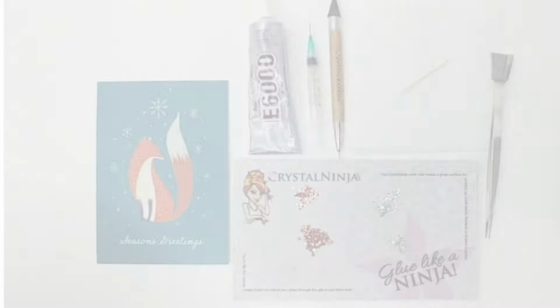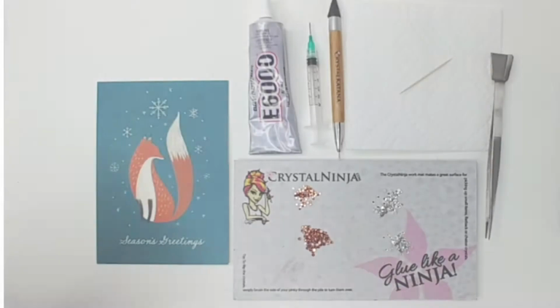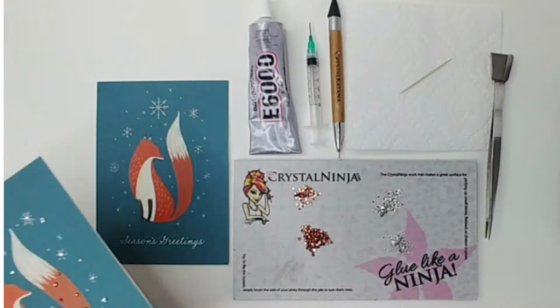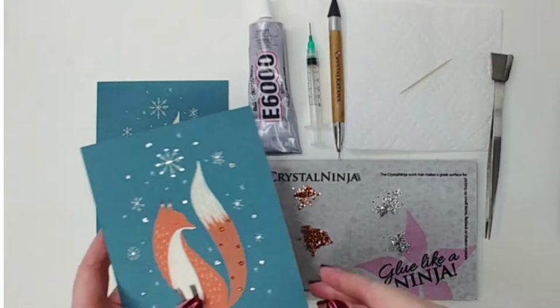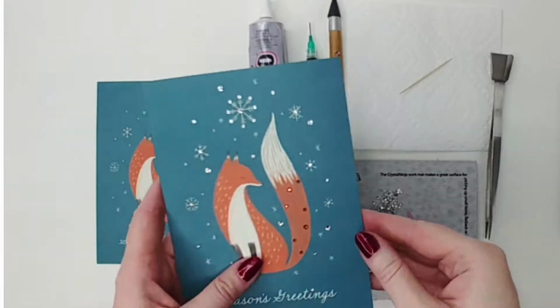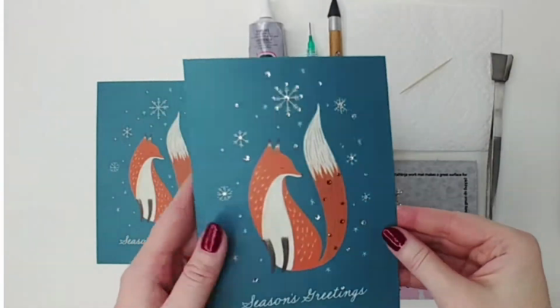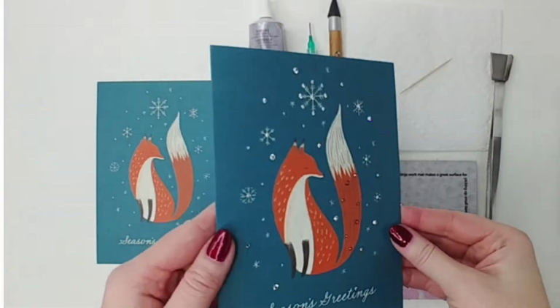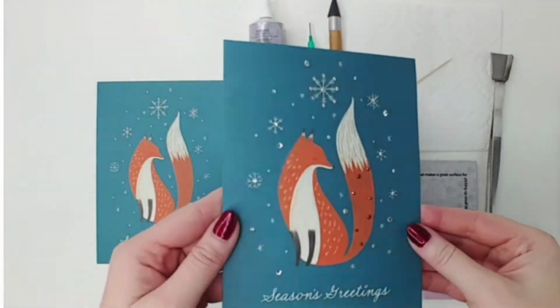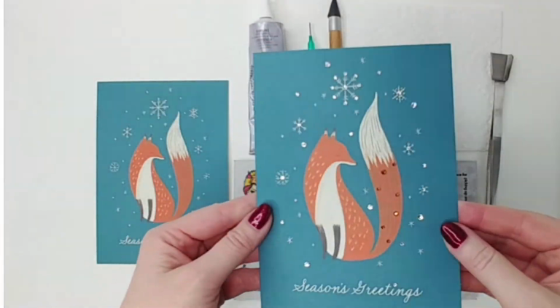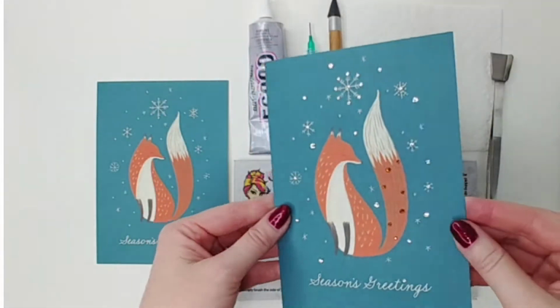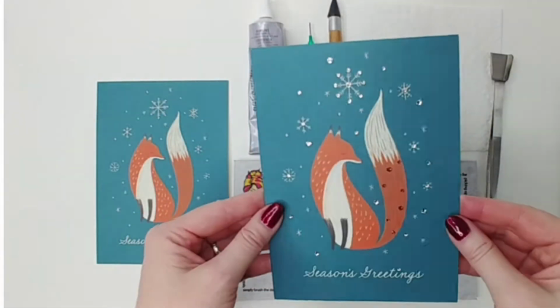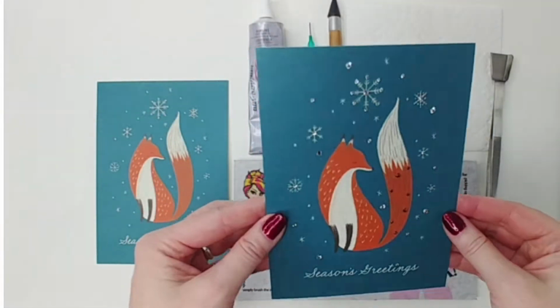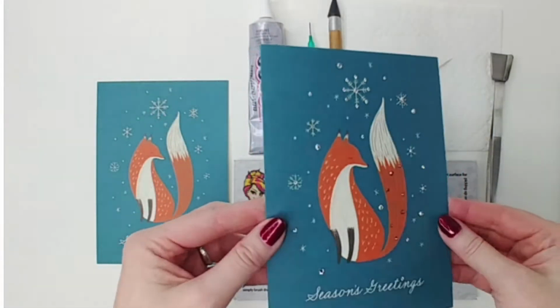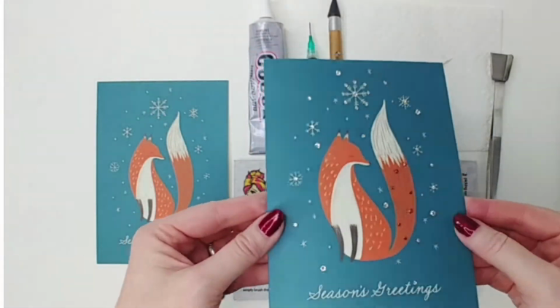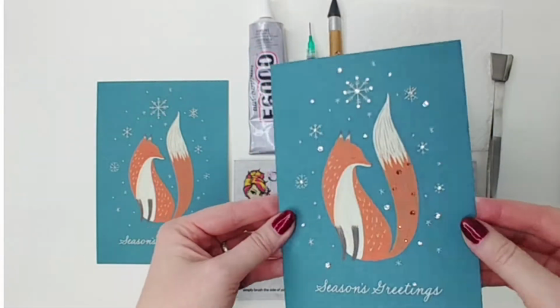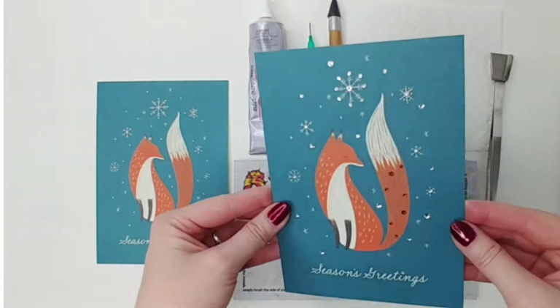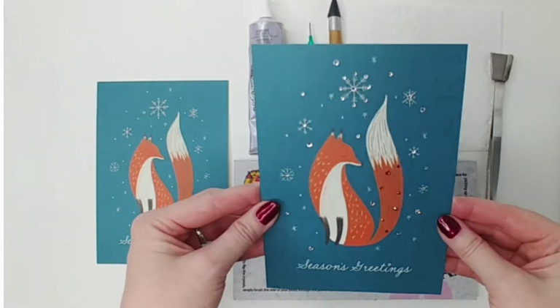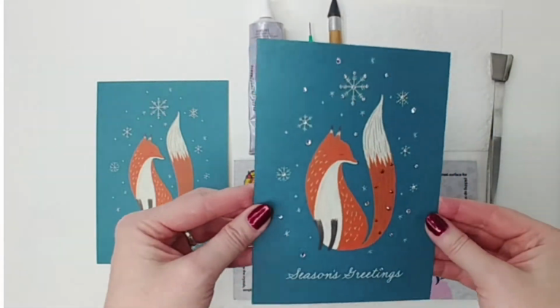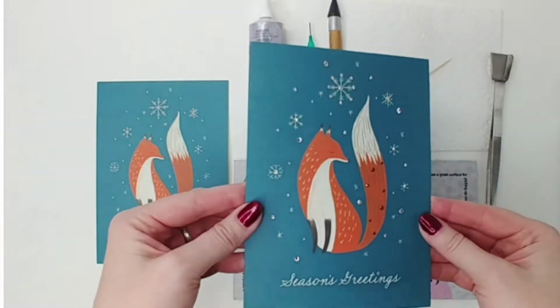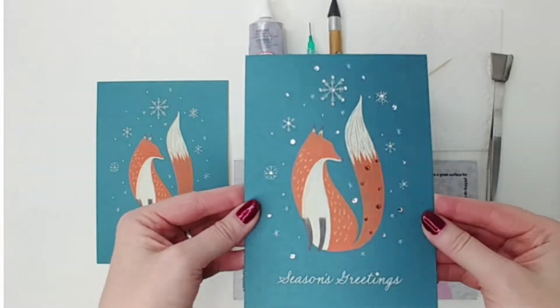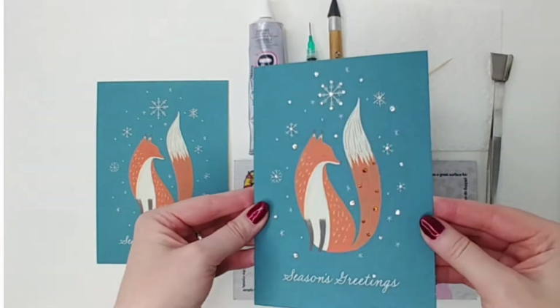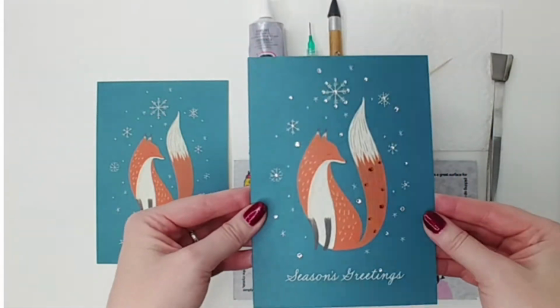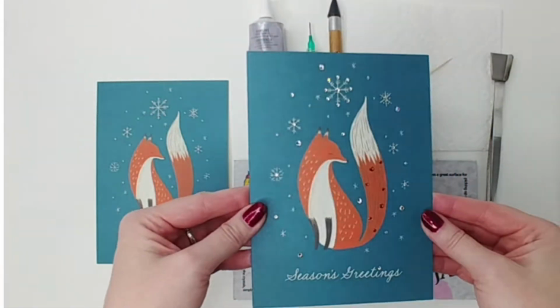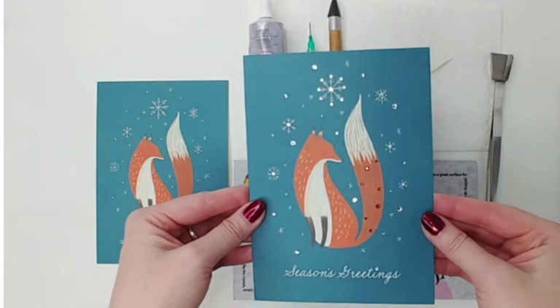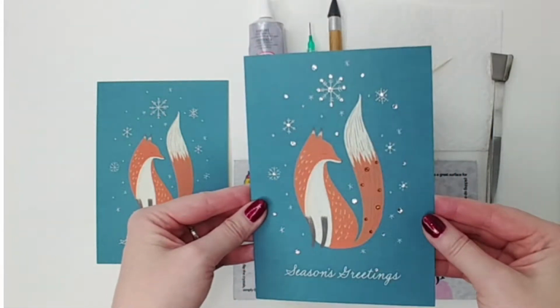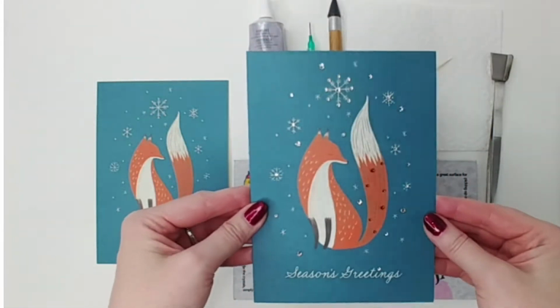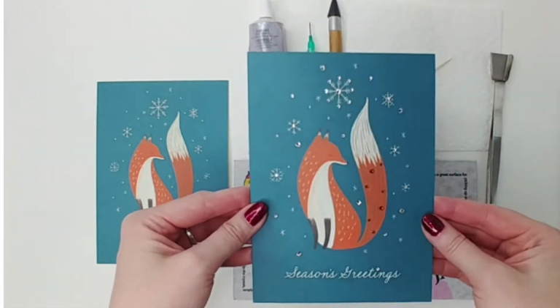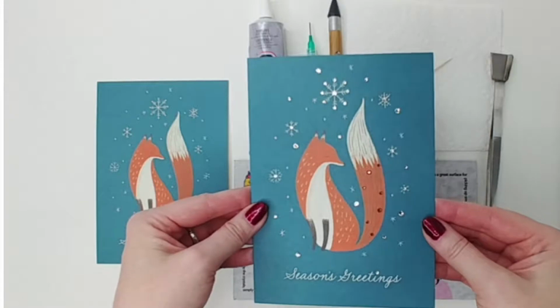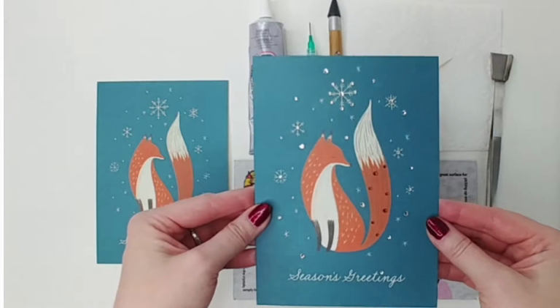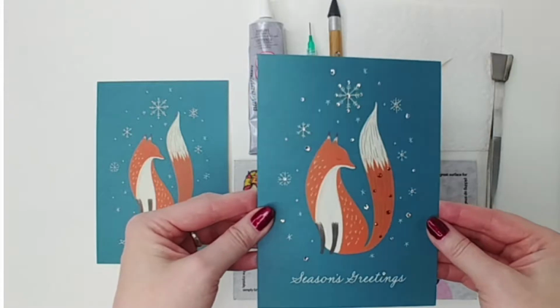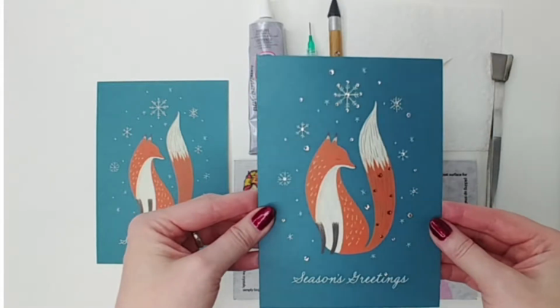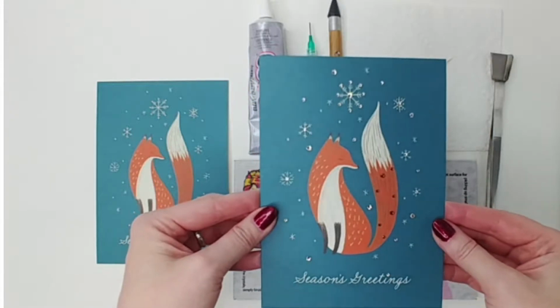Today we're making crystallized Christmas cards. These are some of my favorites.